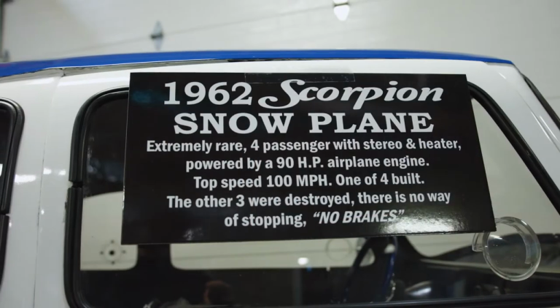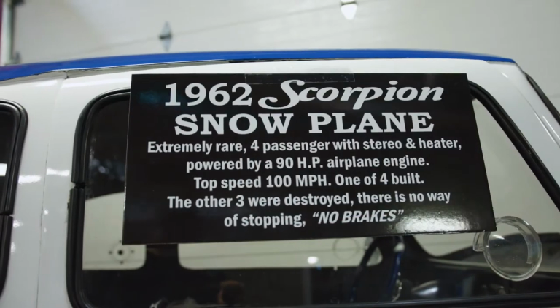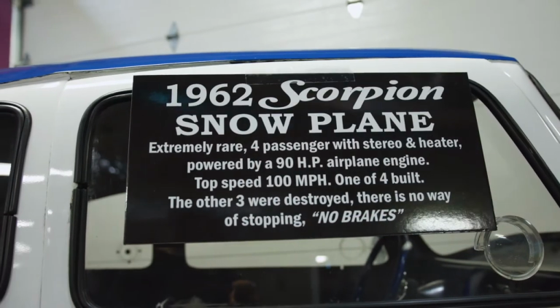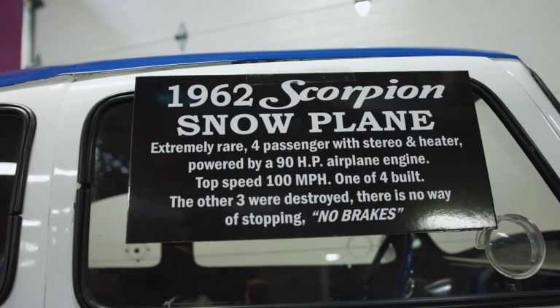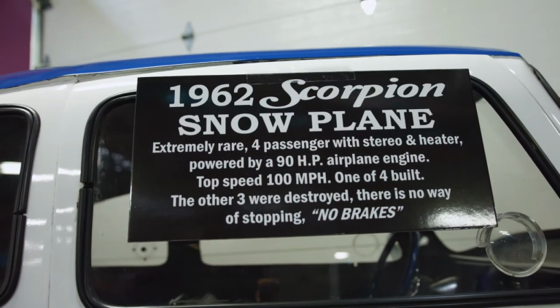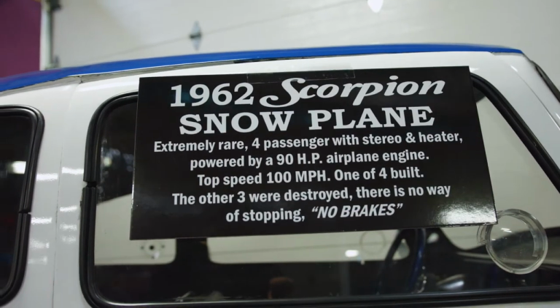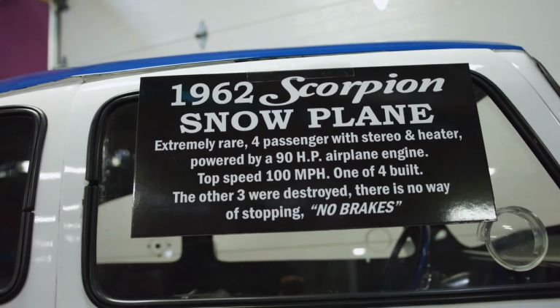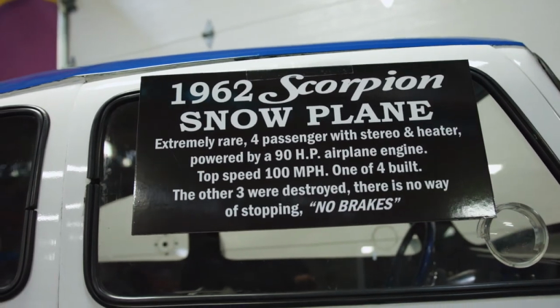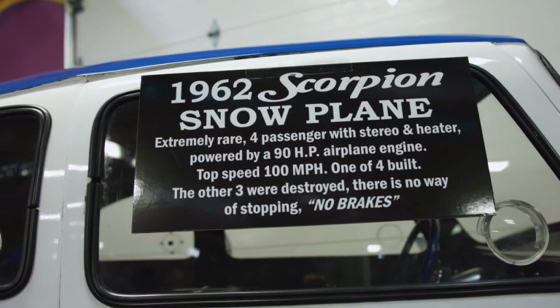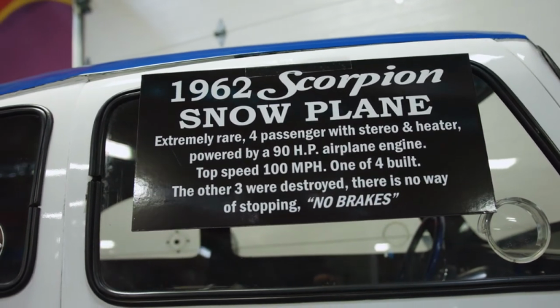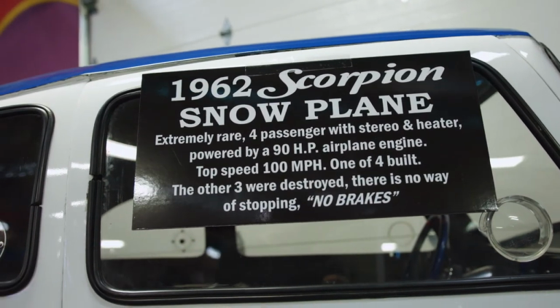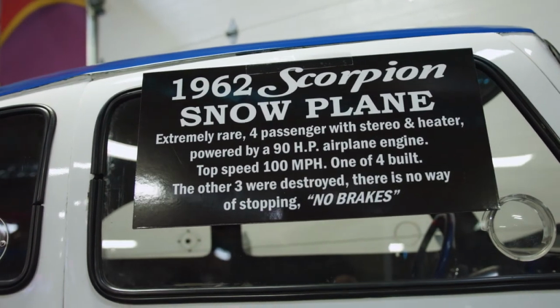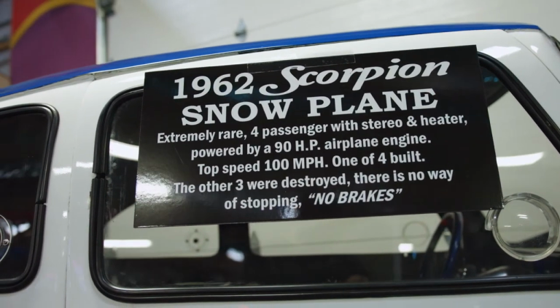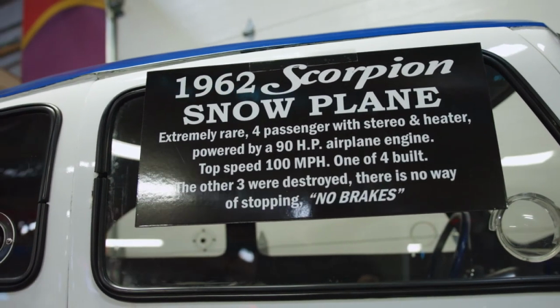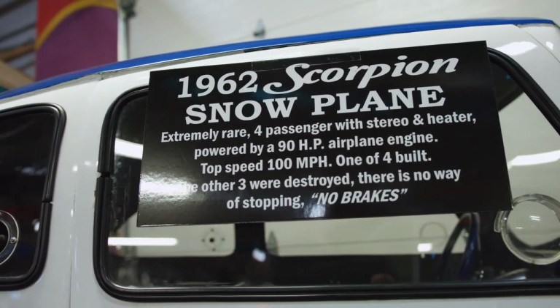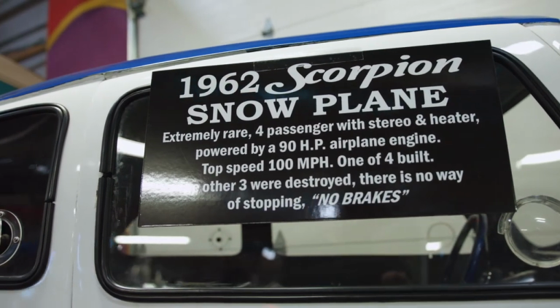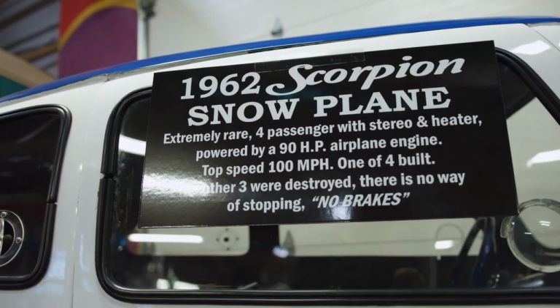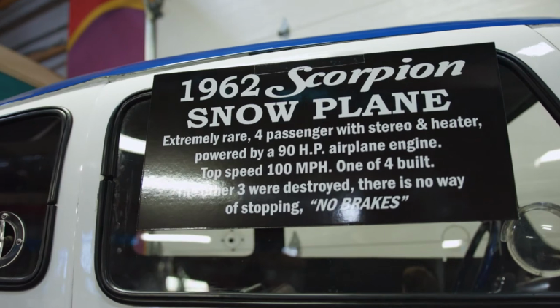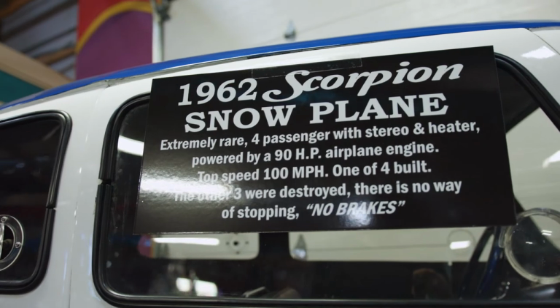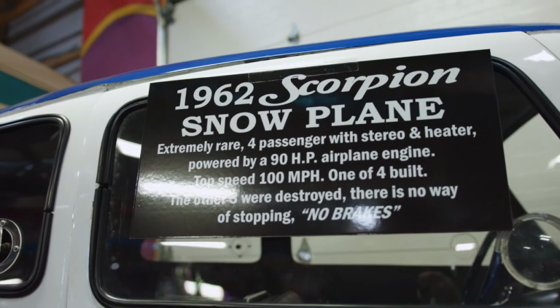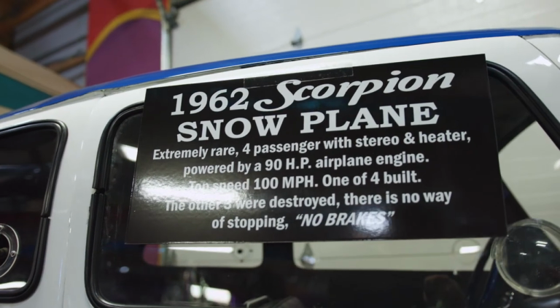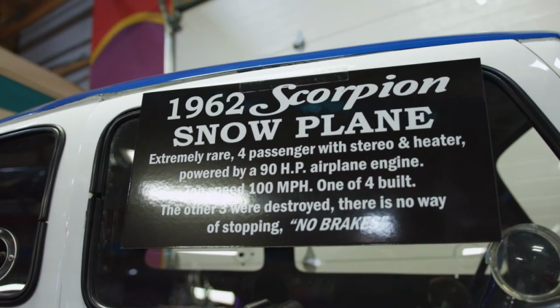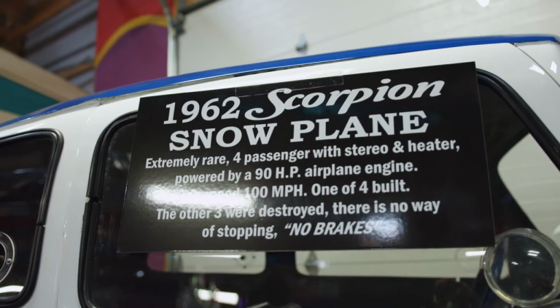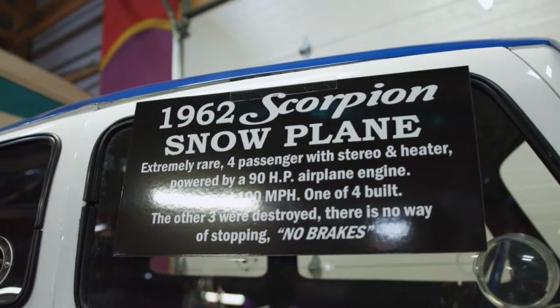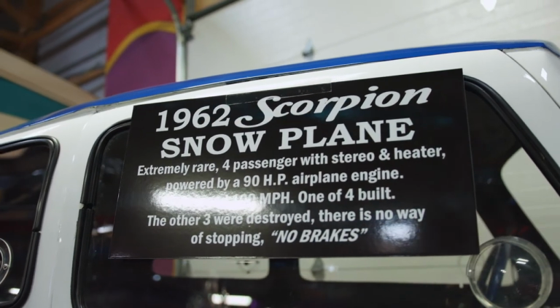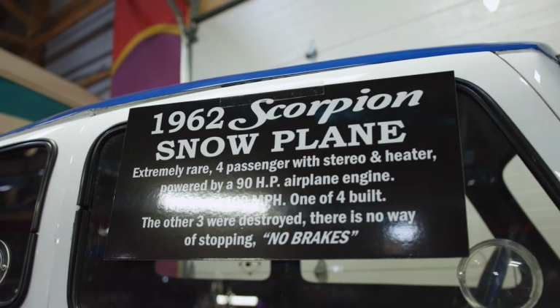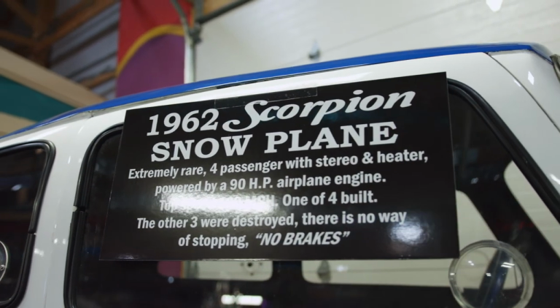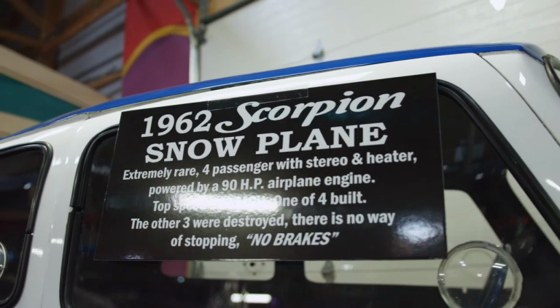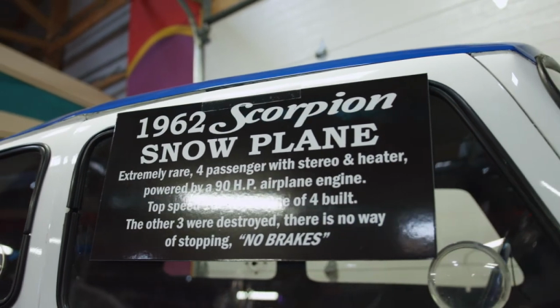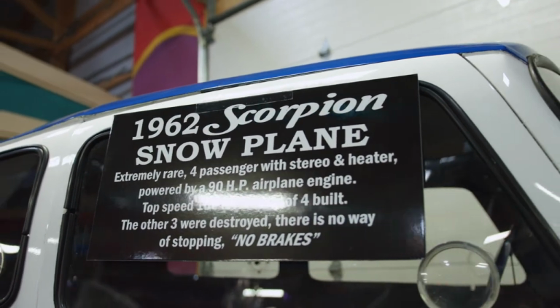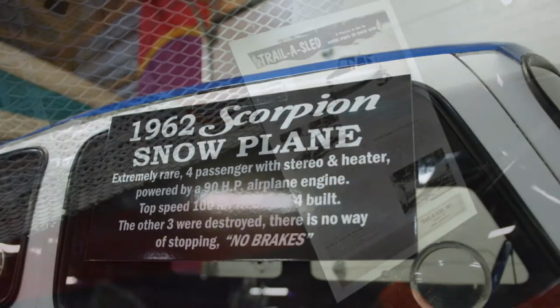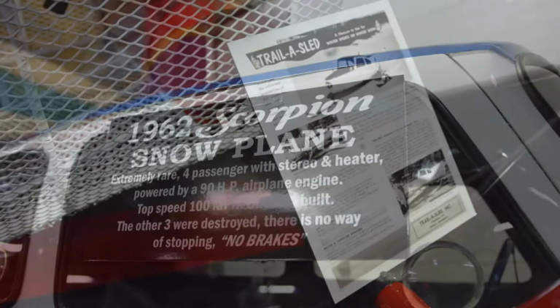Now the thing that makes it unique is it does seat four people, it's all enclosed, it has a heater, a radio, and it's got a steering wheel to help you turn.